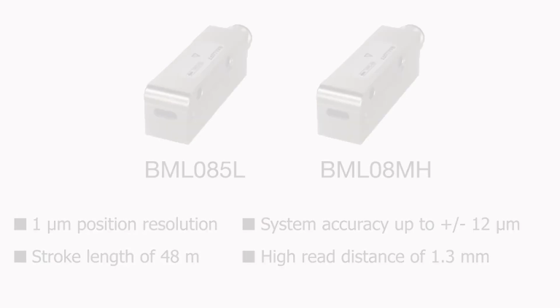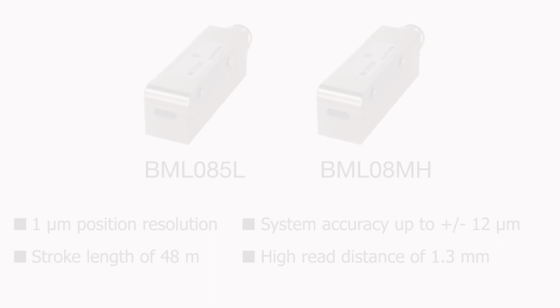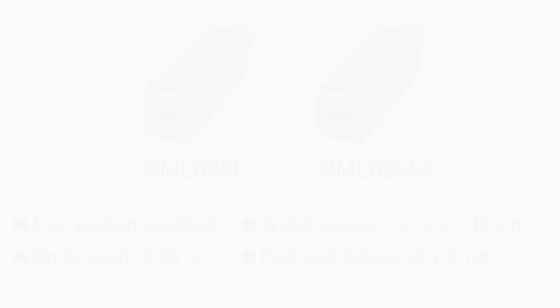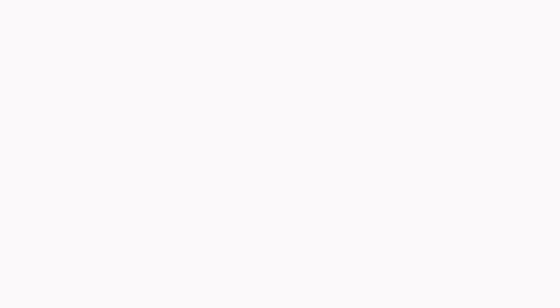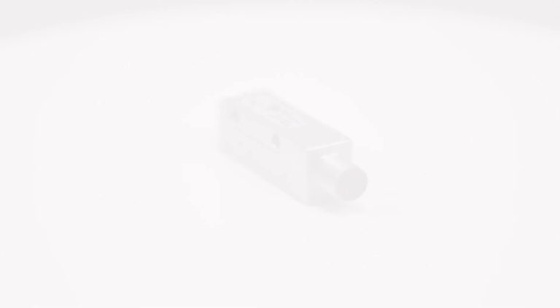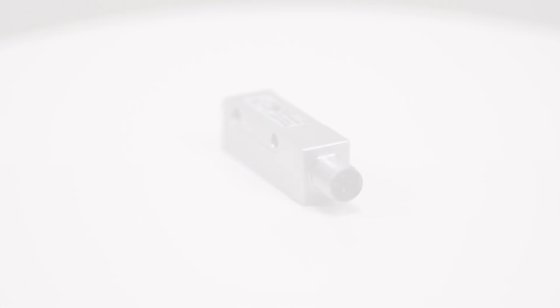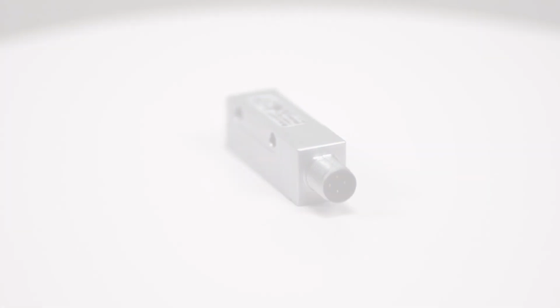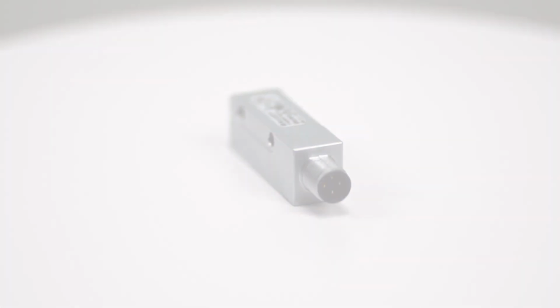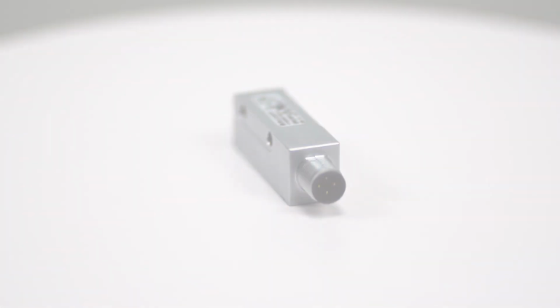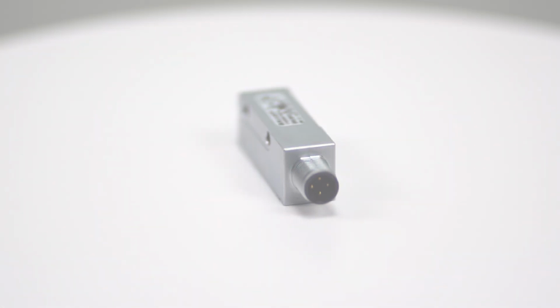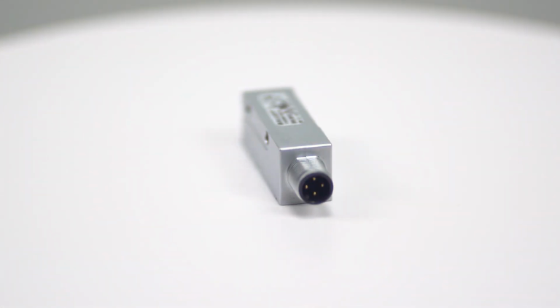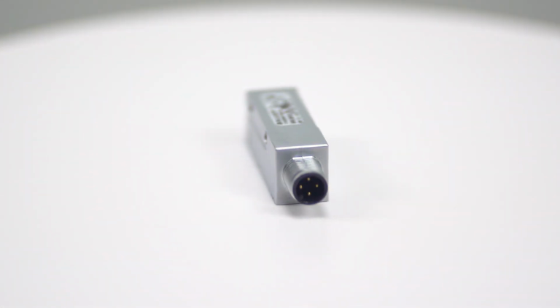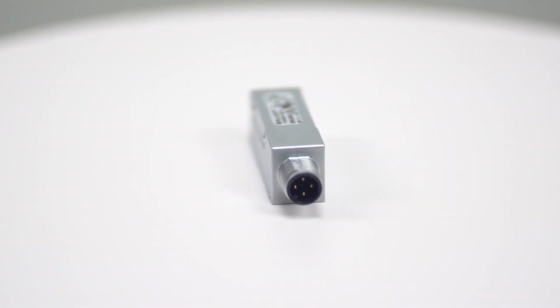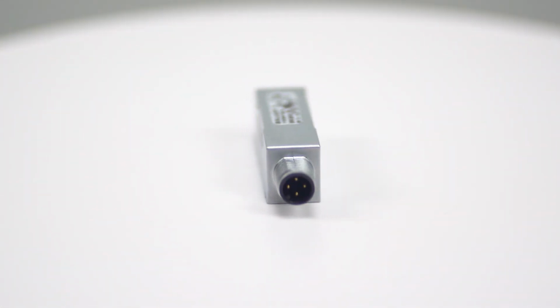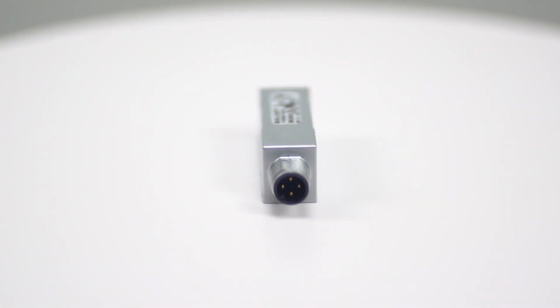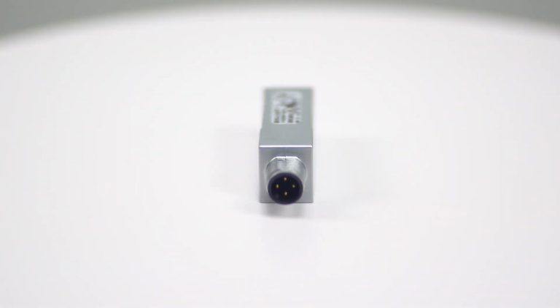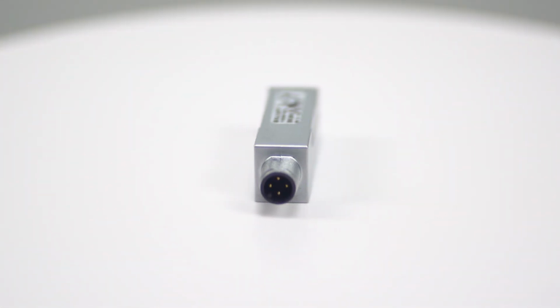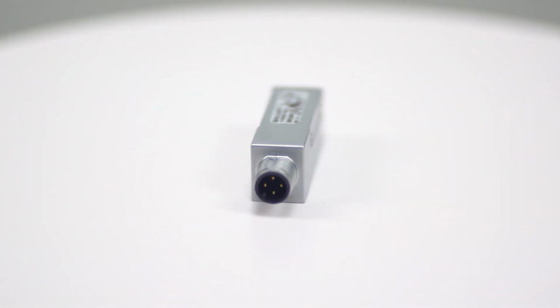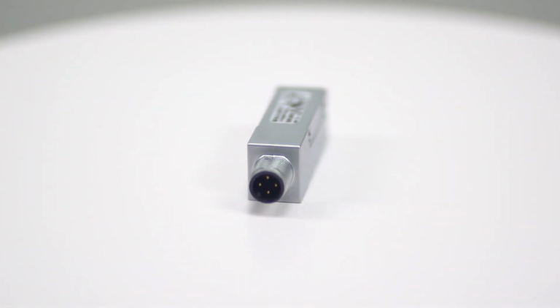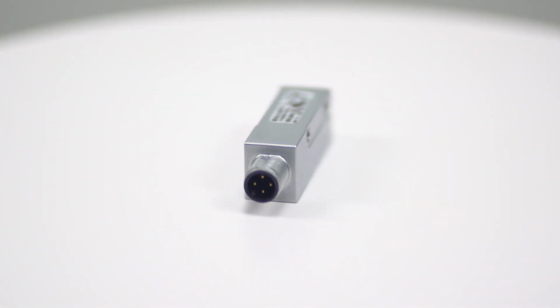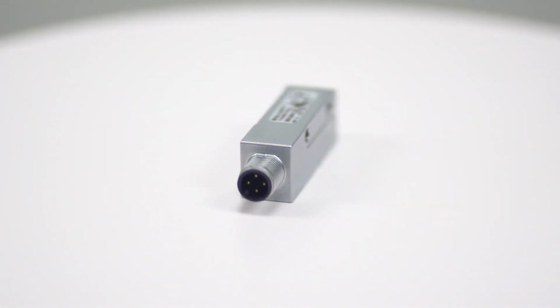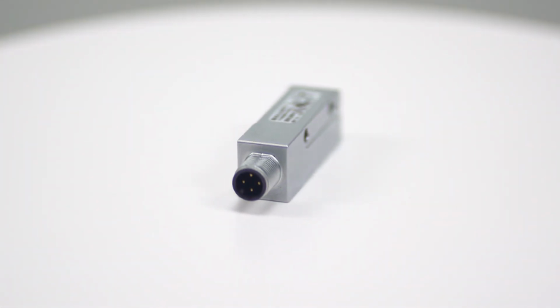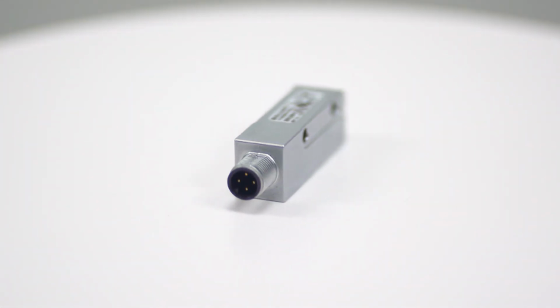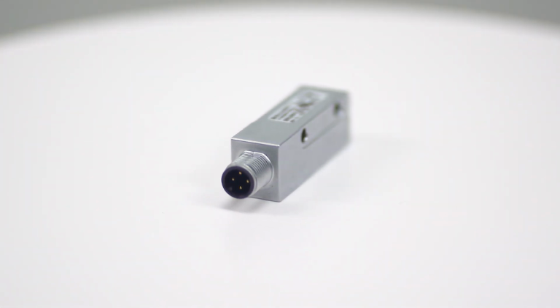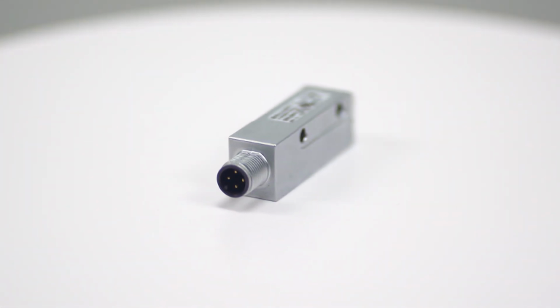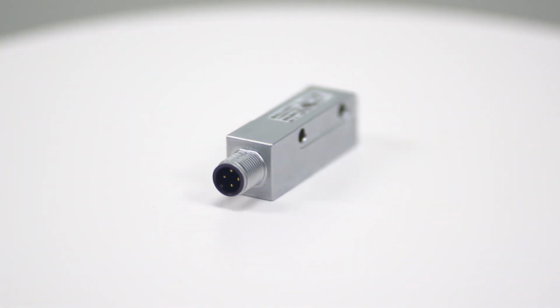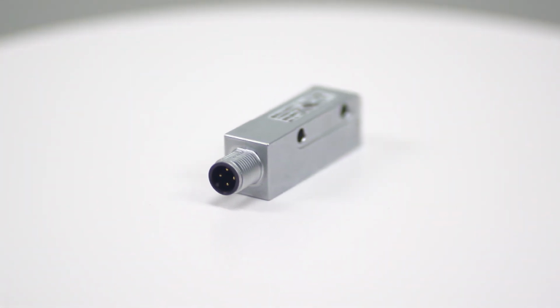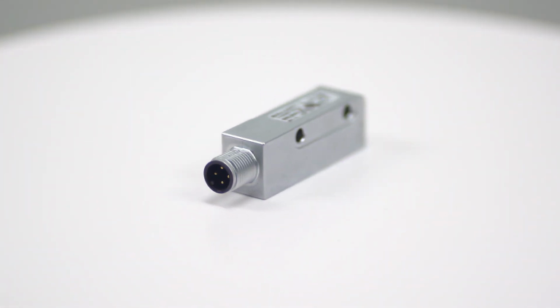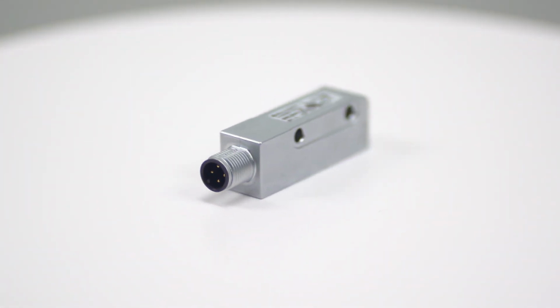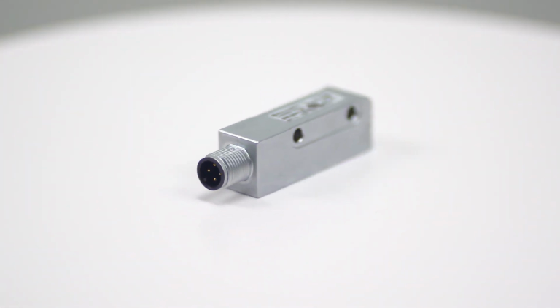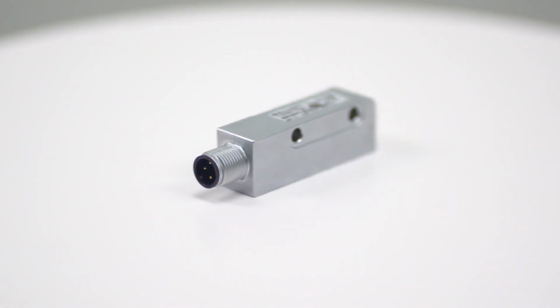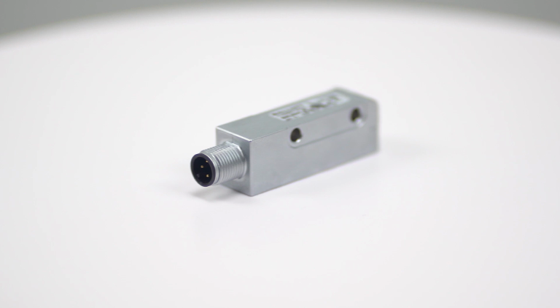For more information on Balif's line of magnetic linear encoders, visit balif.com.